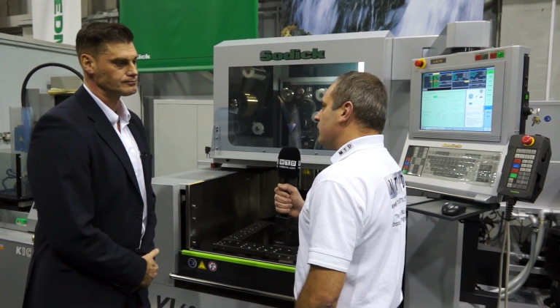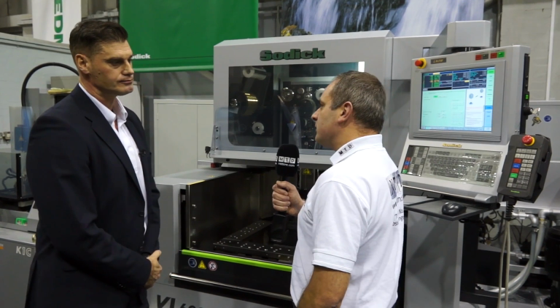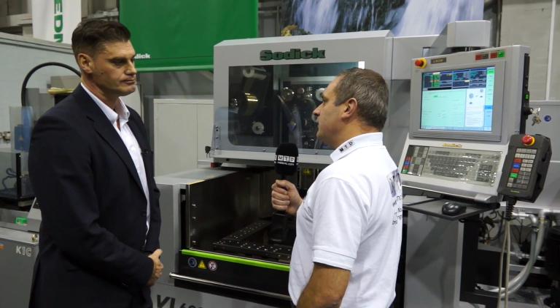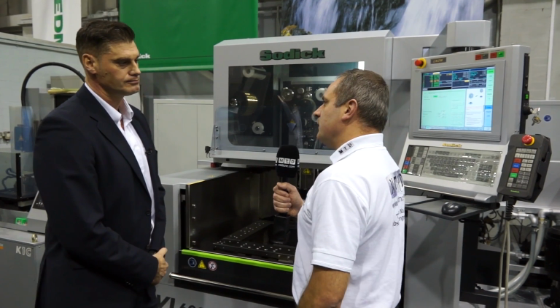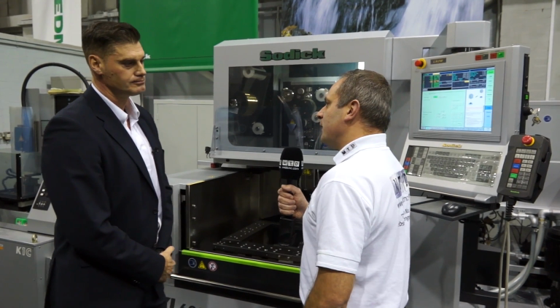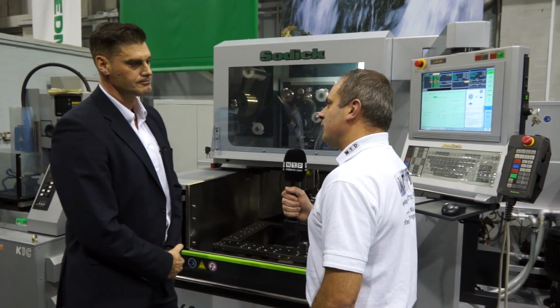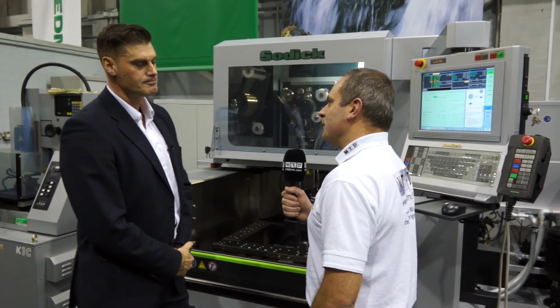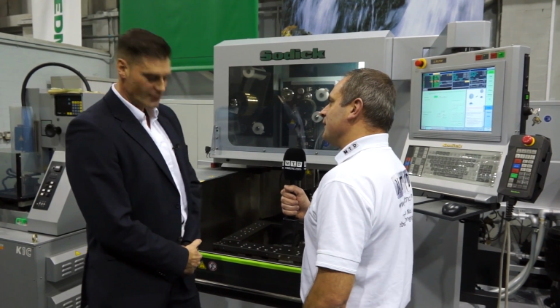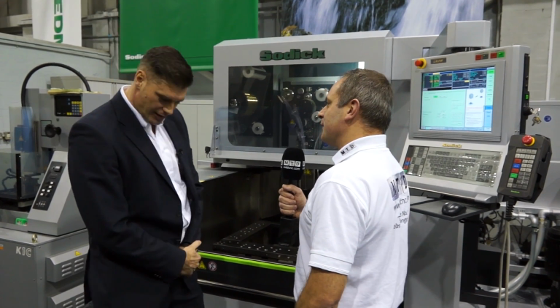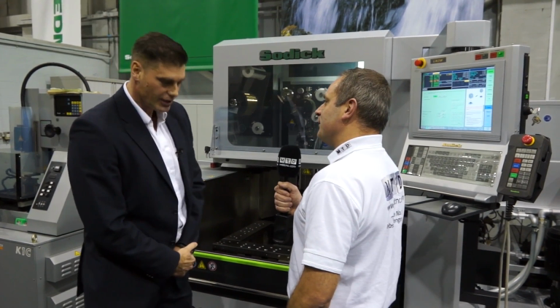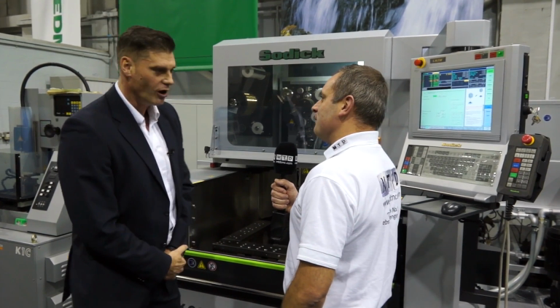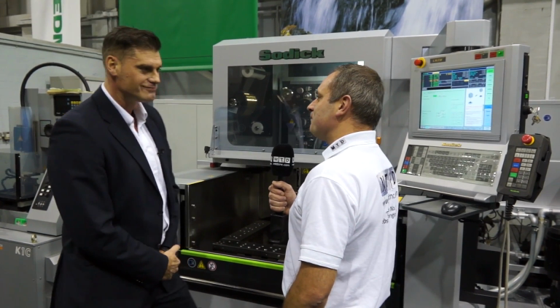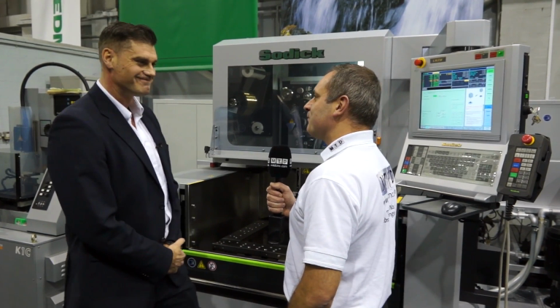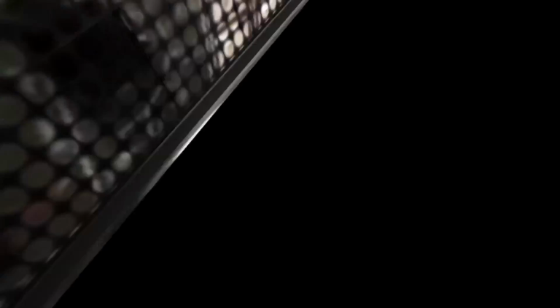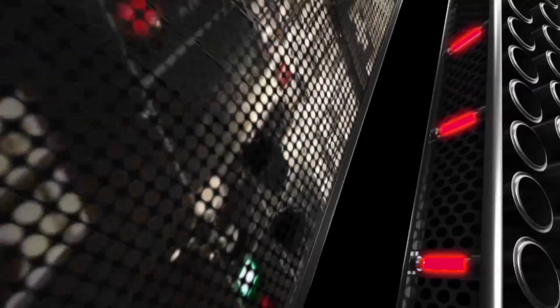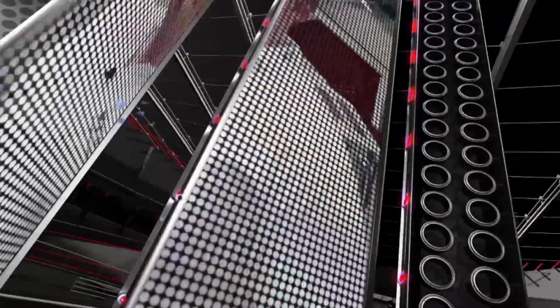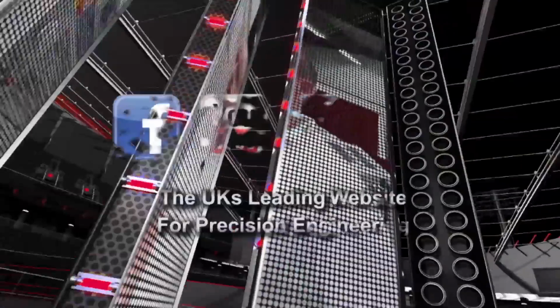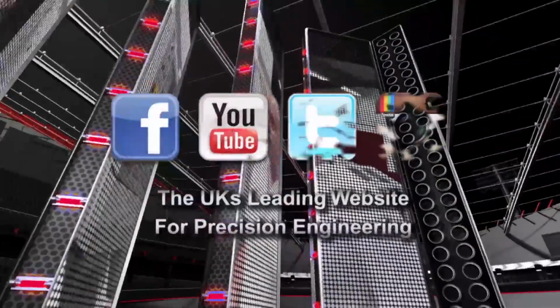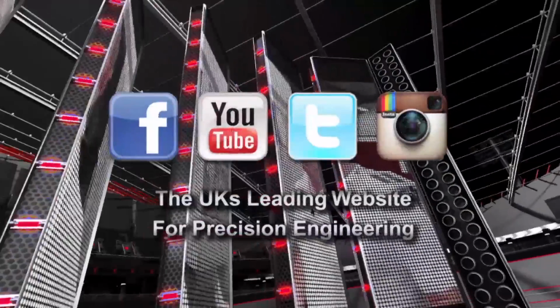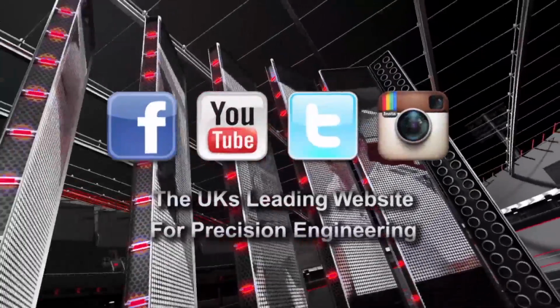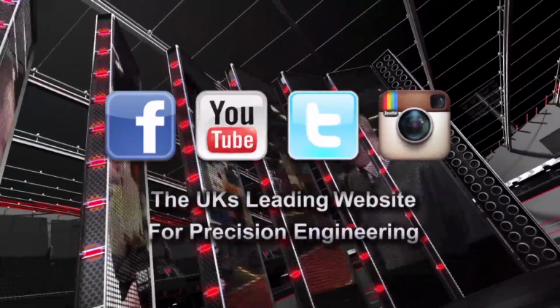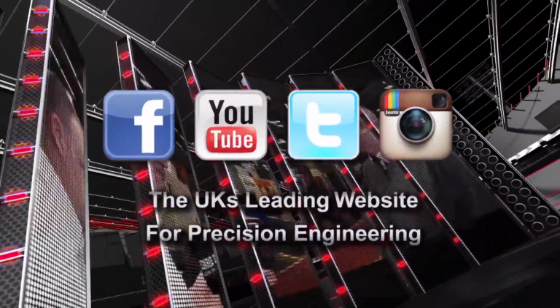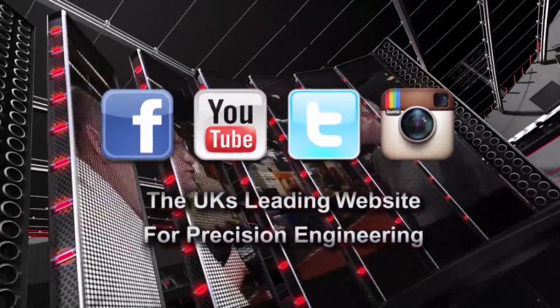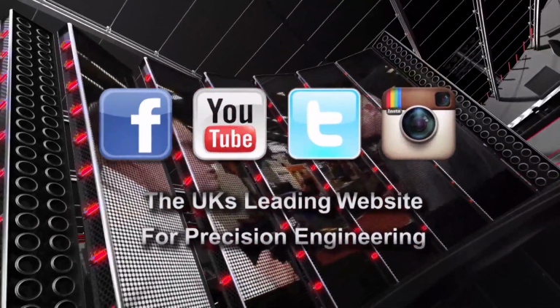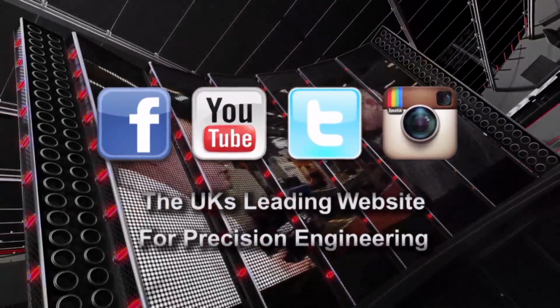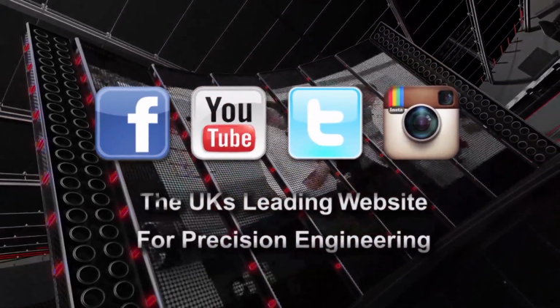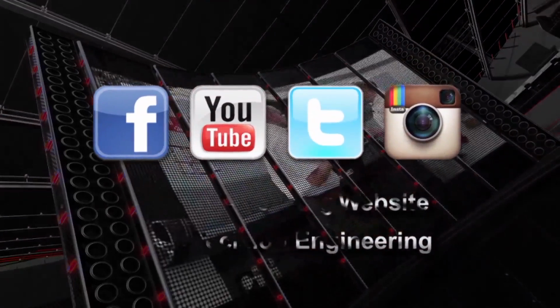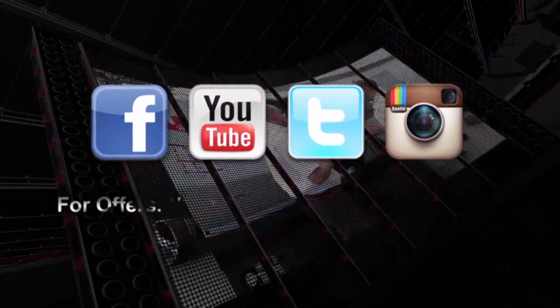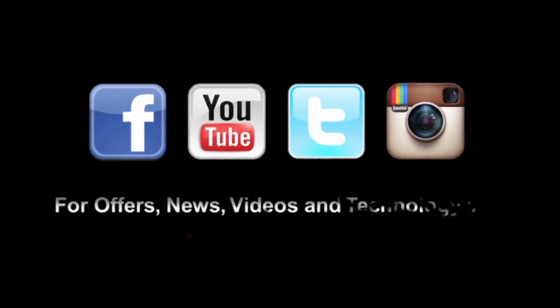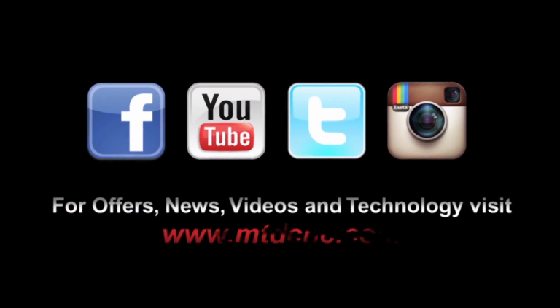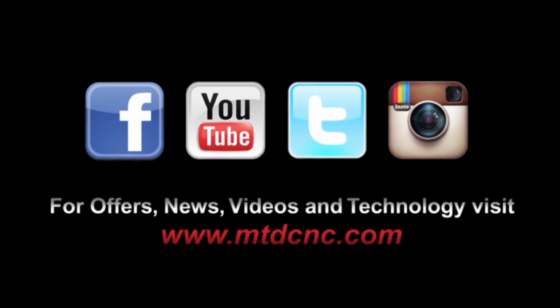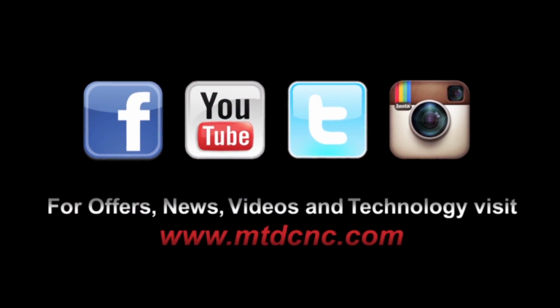Chris, it's been a pleasure talking to you. Thanks for your time. Thank you very much.